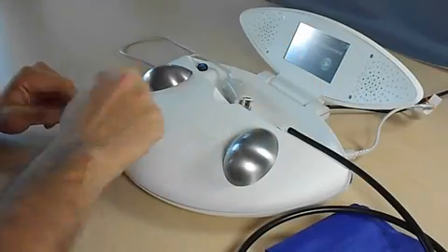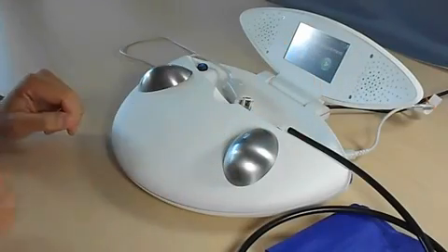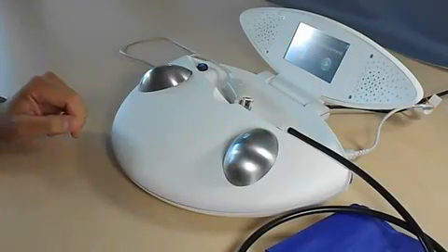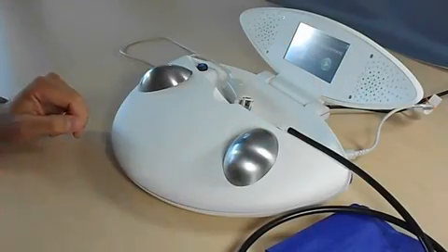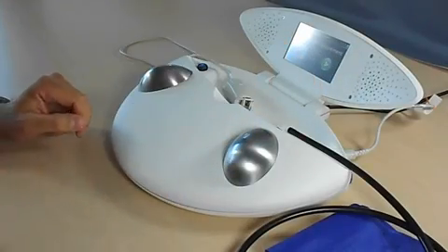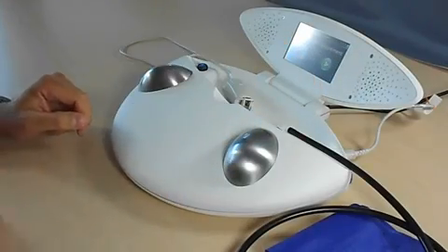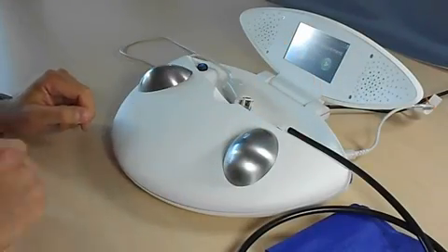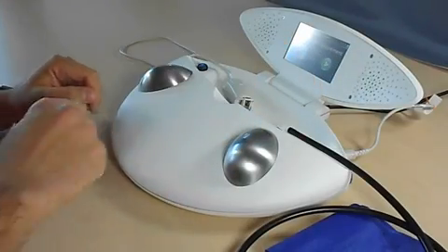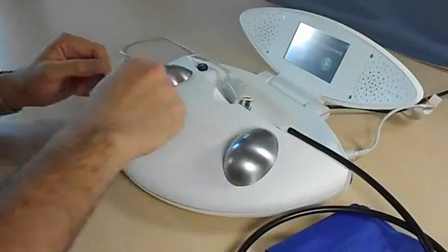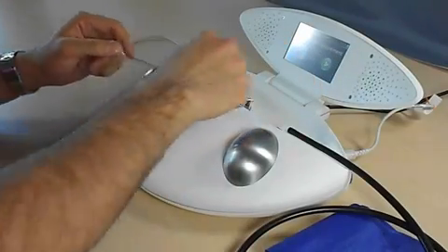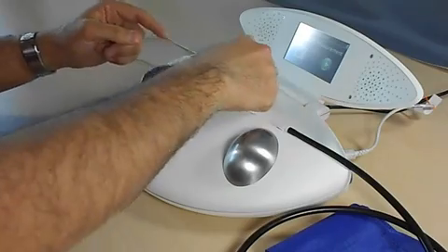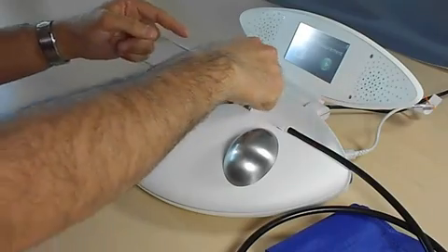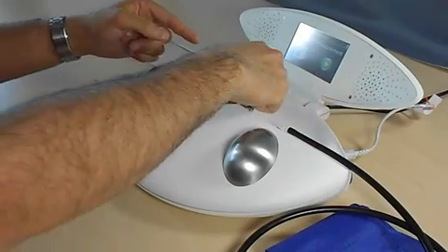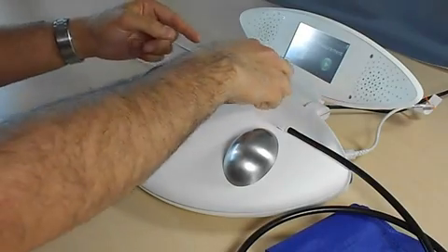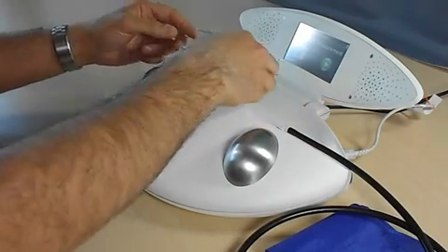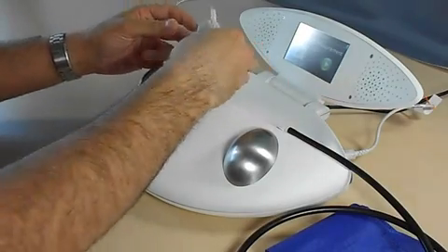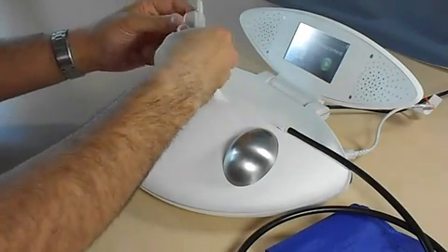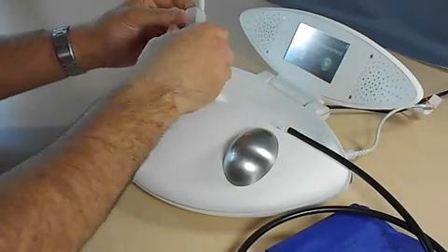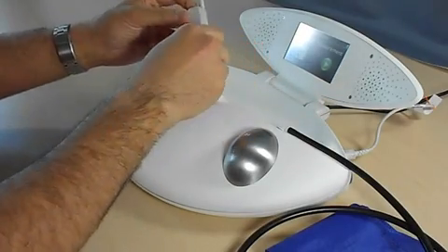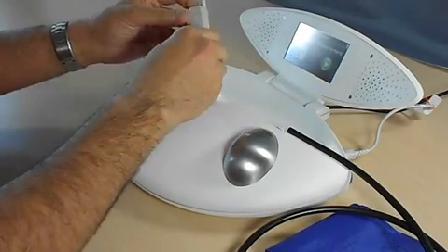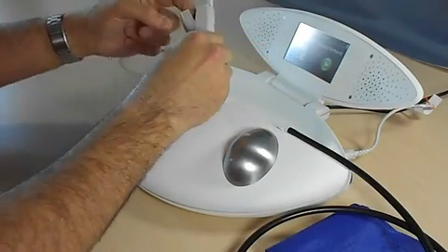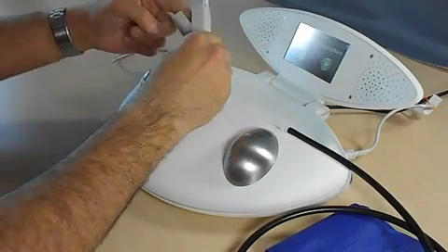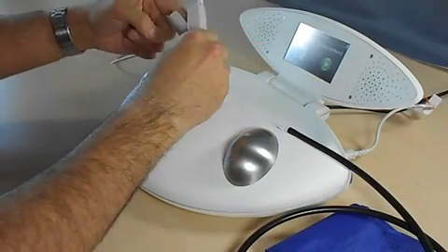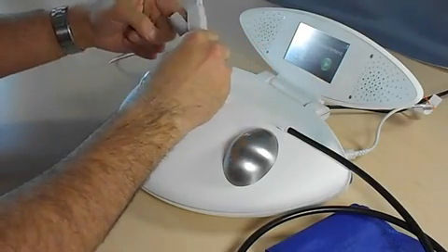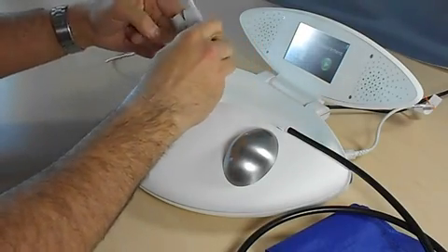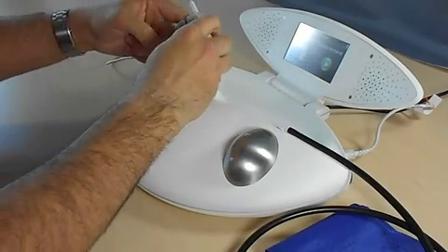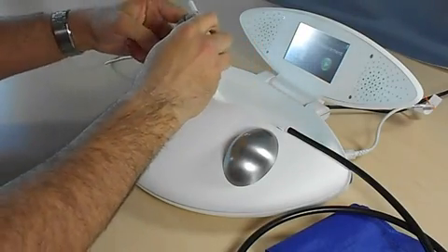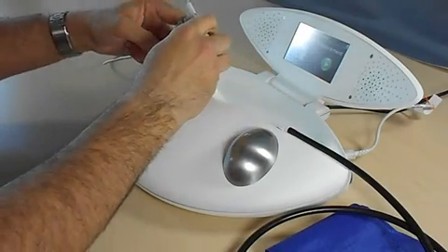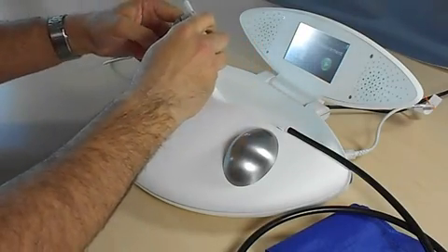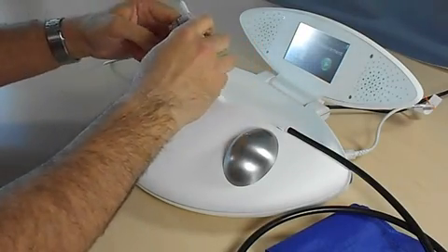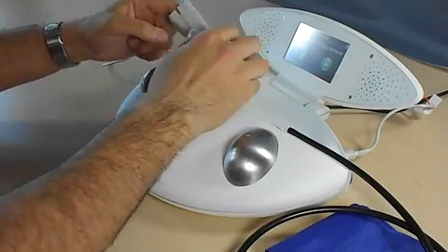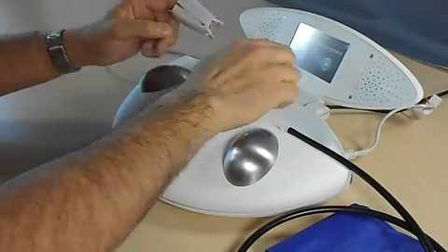Please put the finger clip on your left forefinger, then push the green start button on the screen.